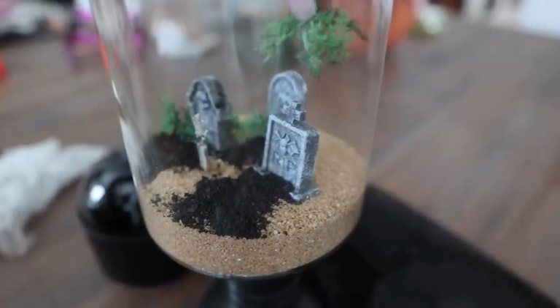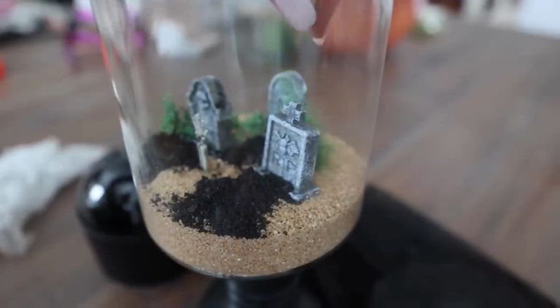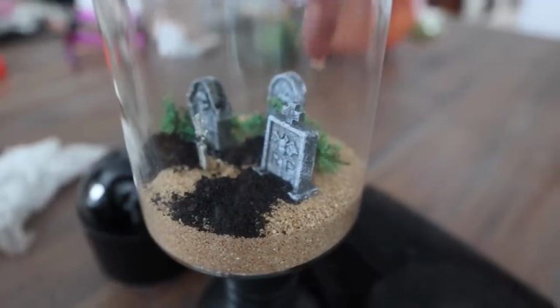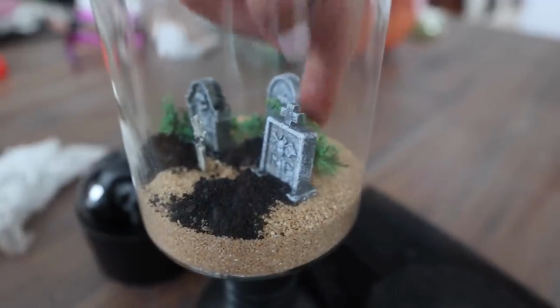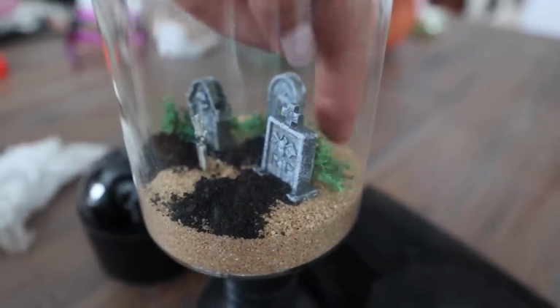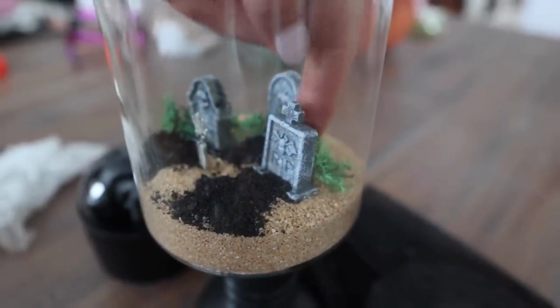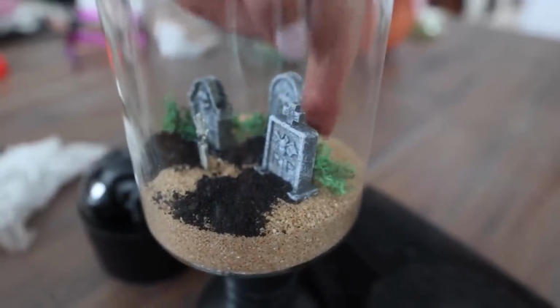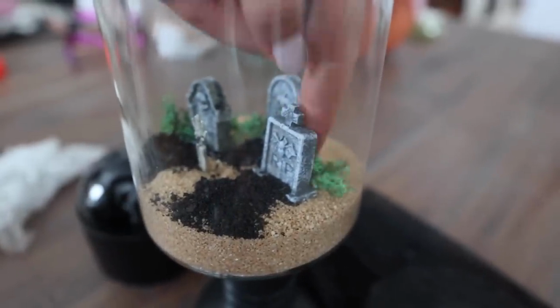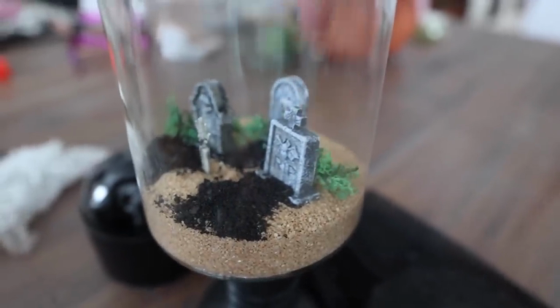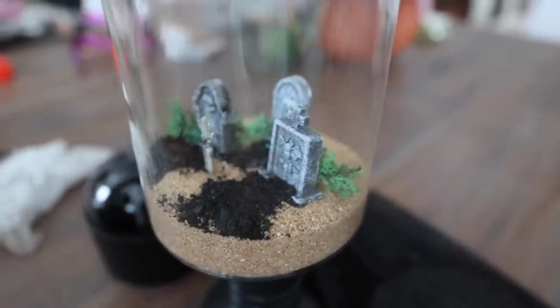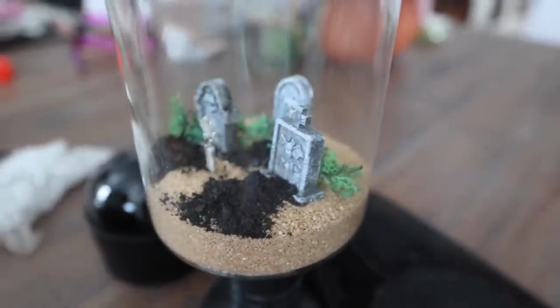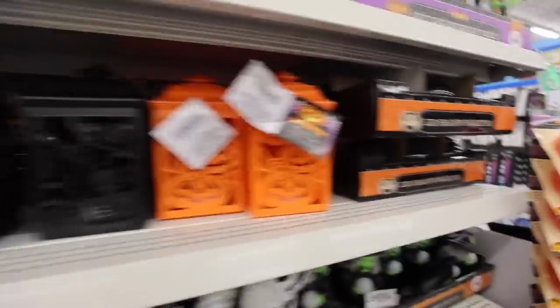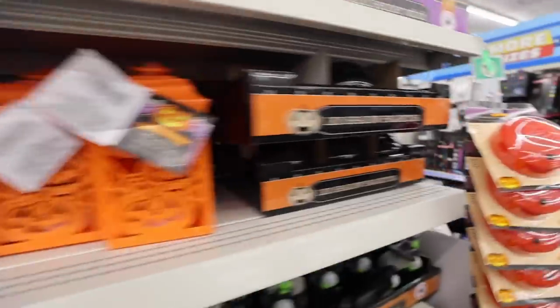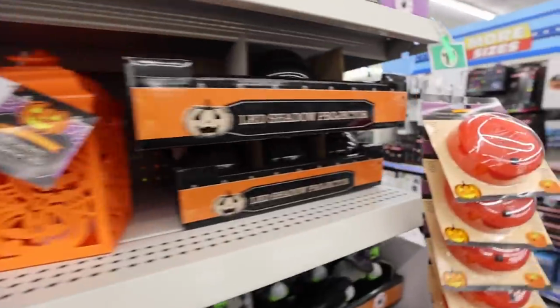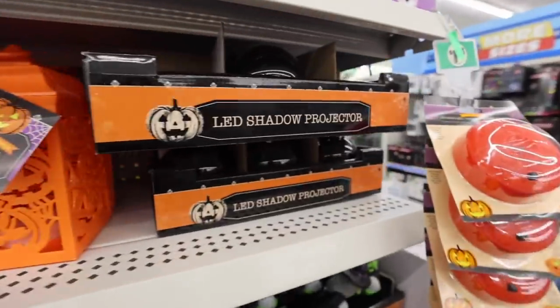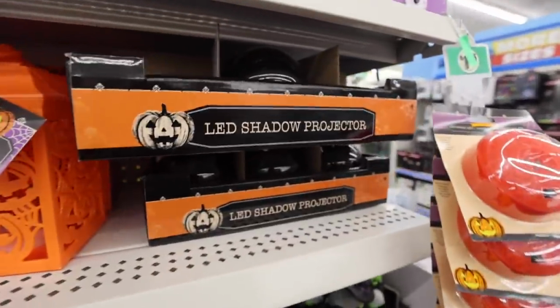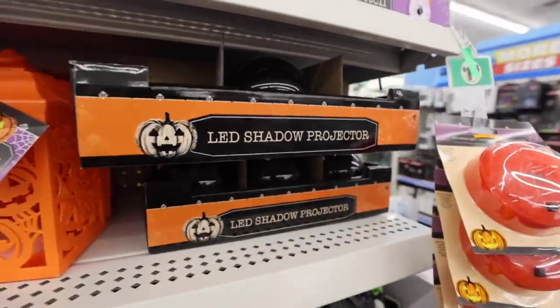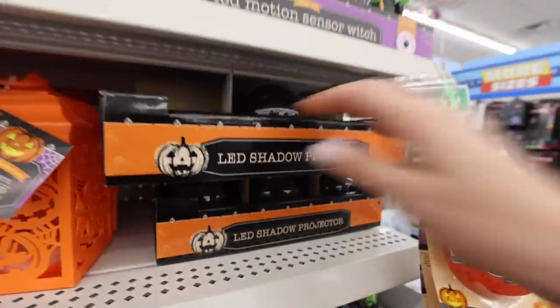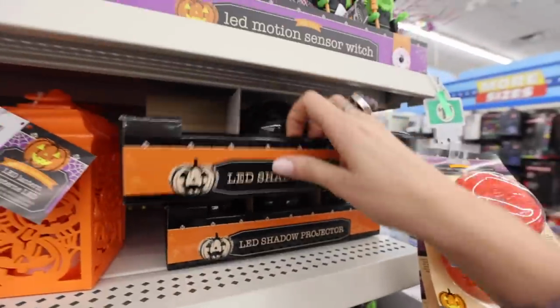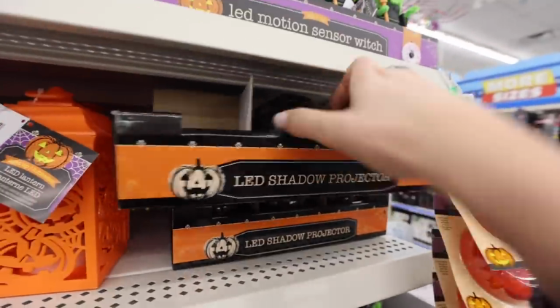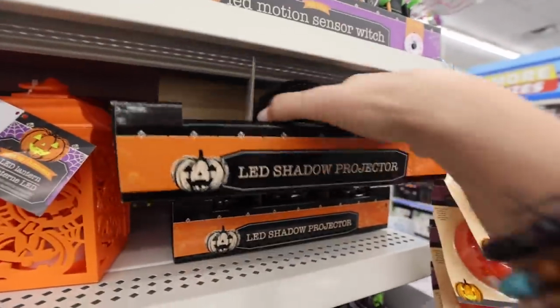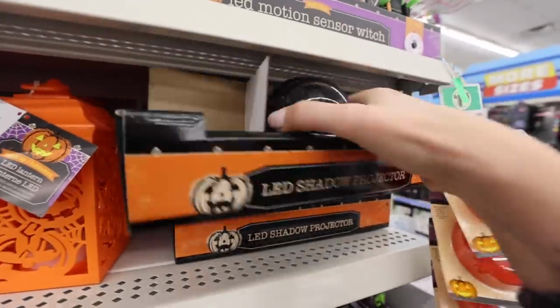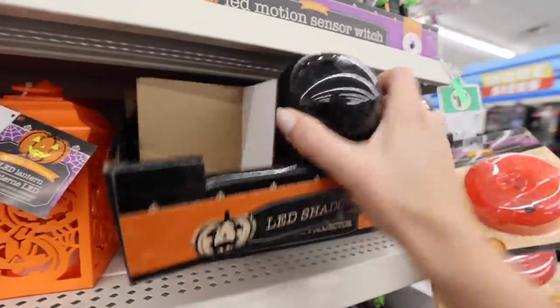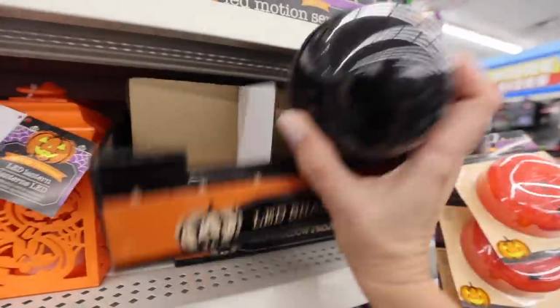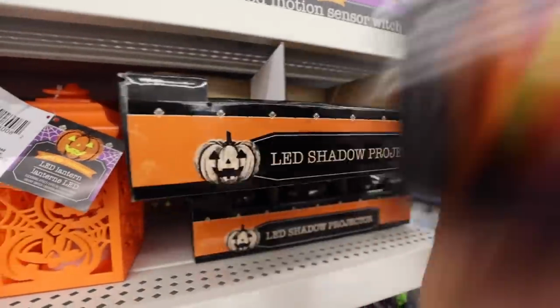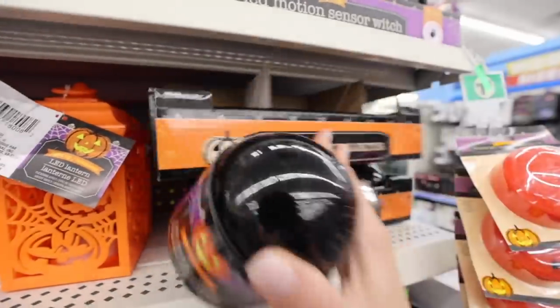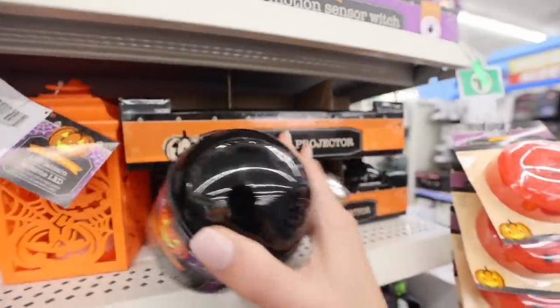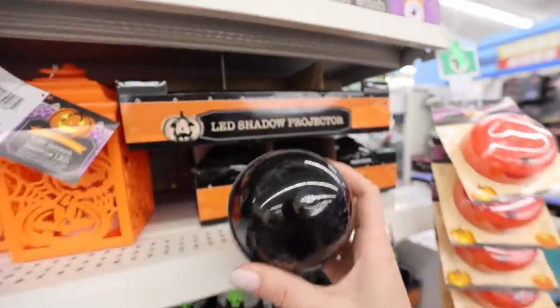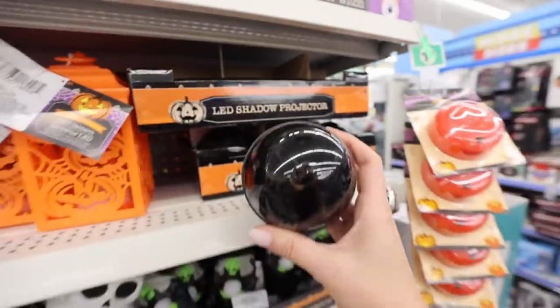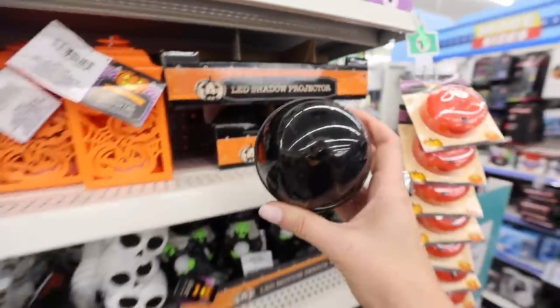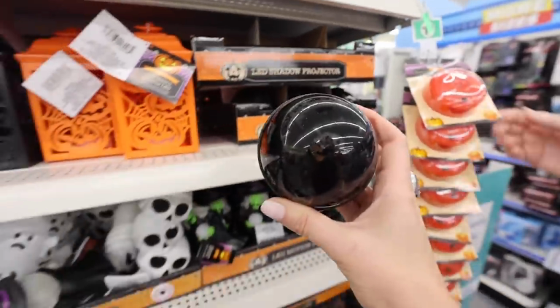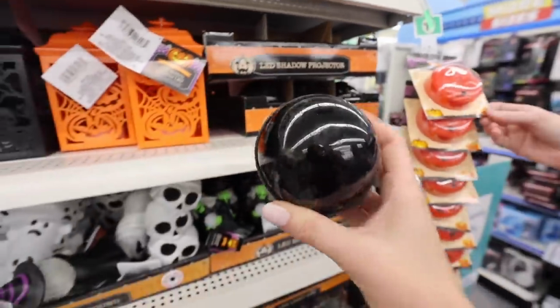Dollar Tree does sell this and it acts as the dirt in front of the tombstones. I added some moss, but the real secret is lighting it. You are not going to believe this LED shadow light.